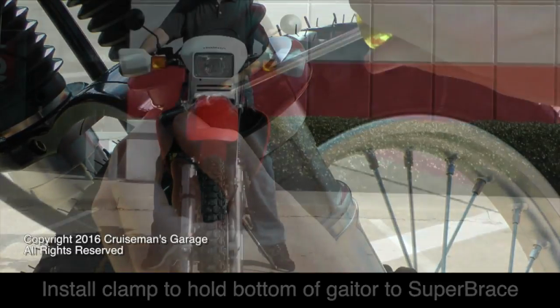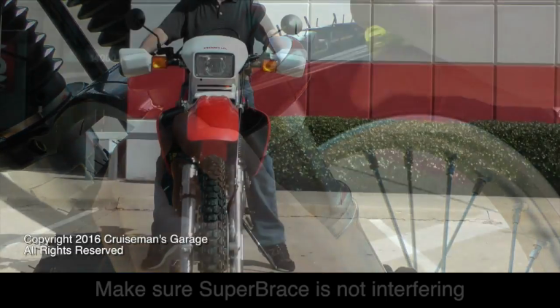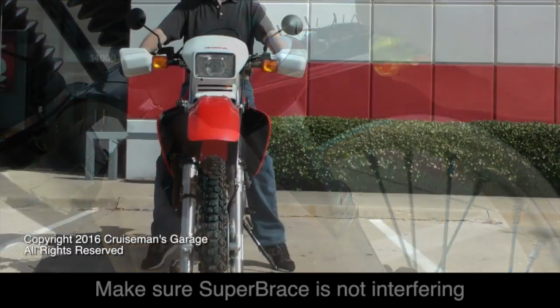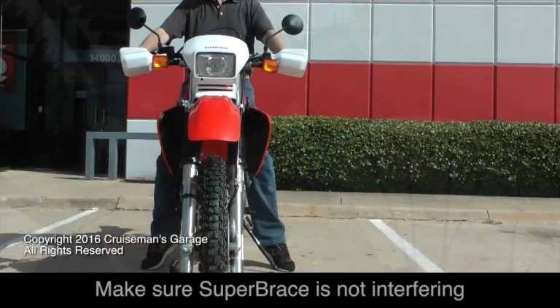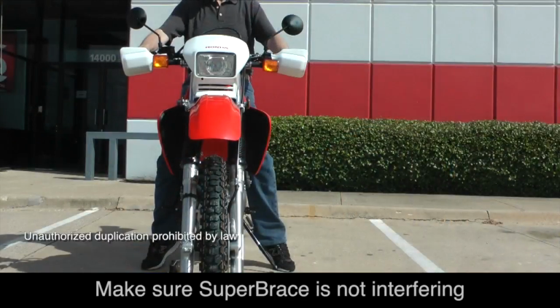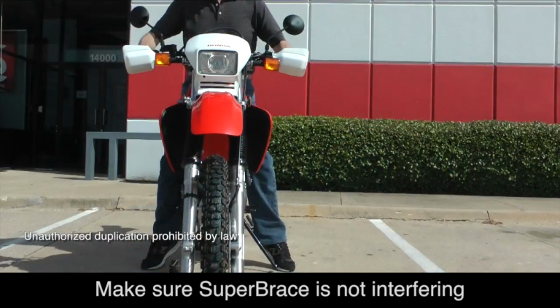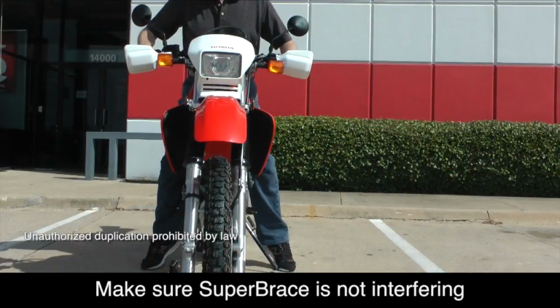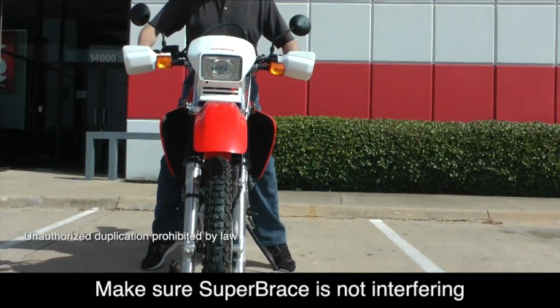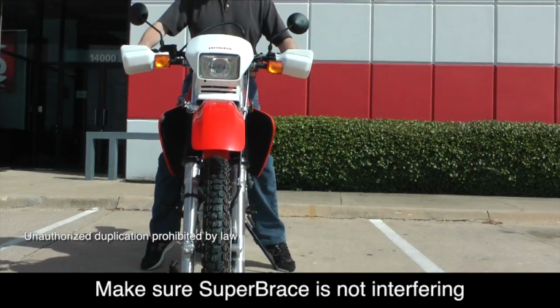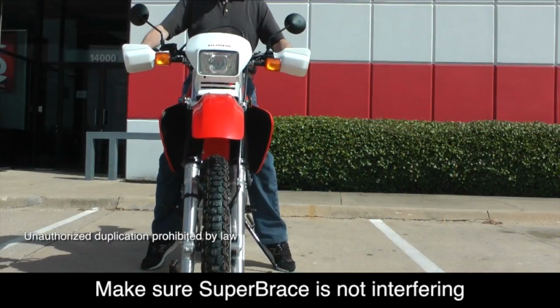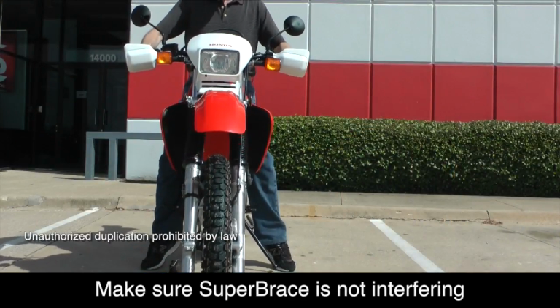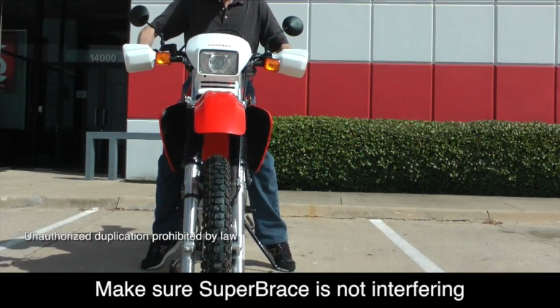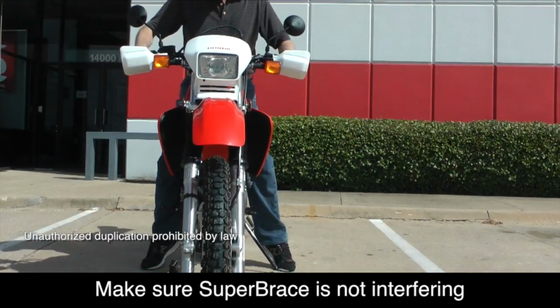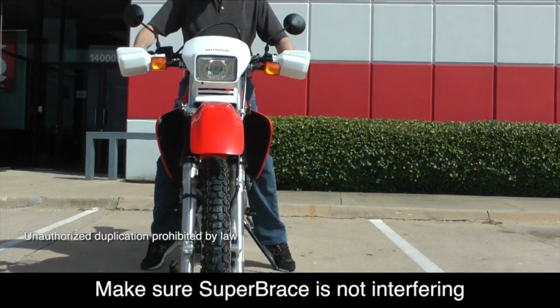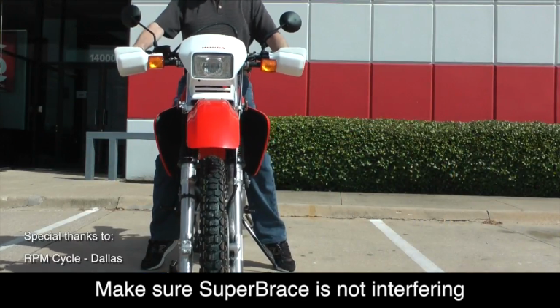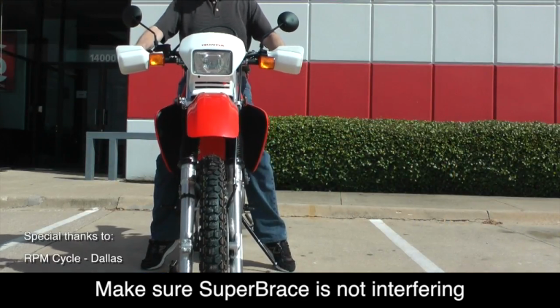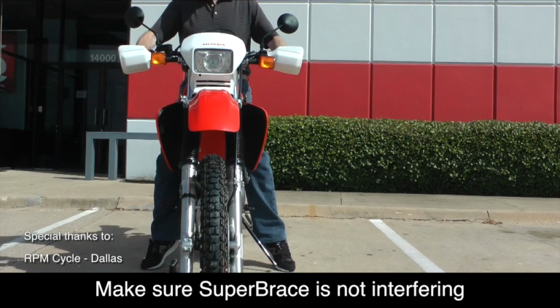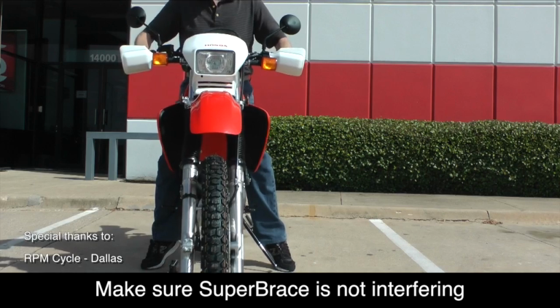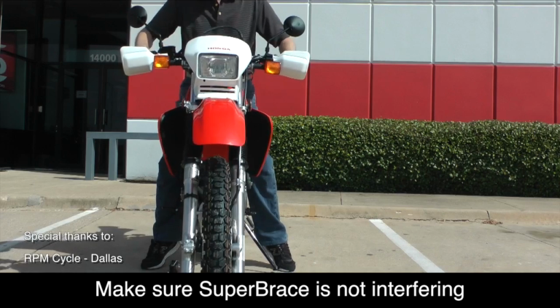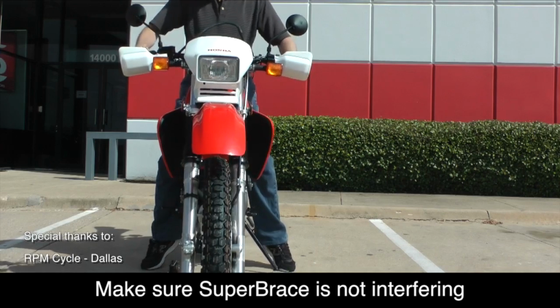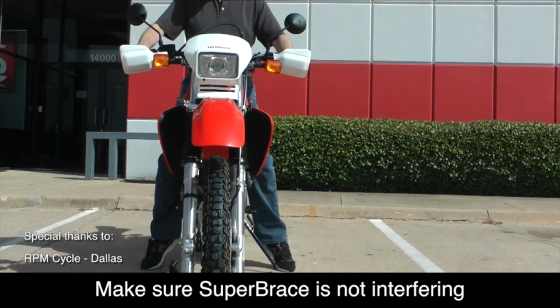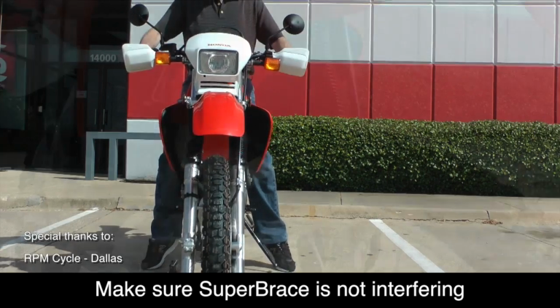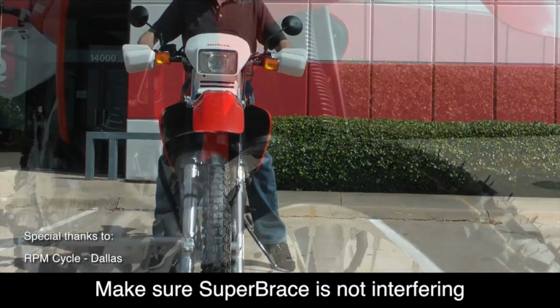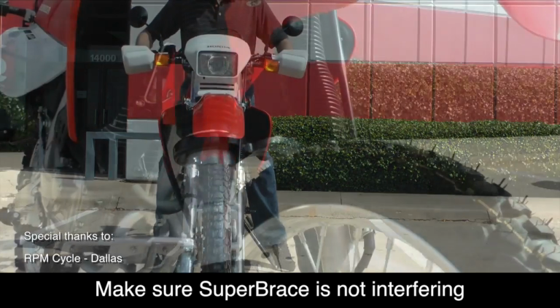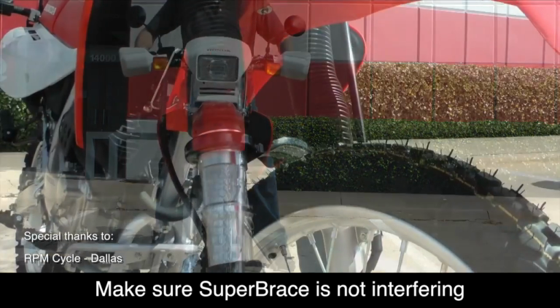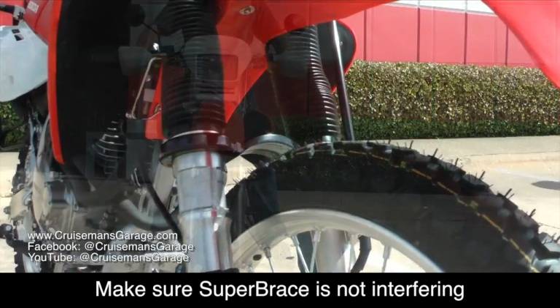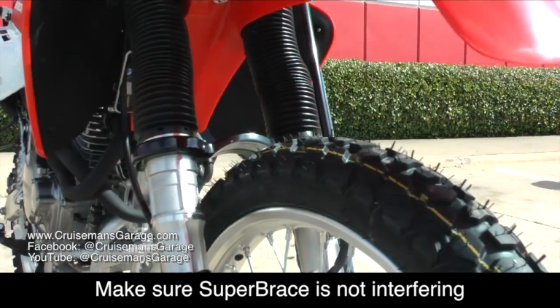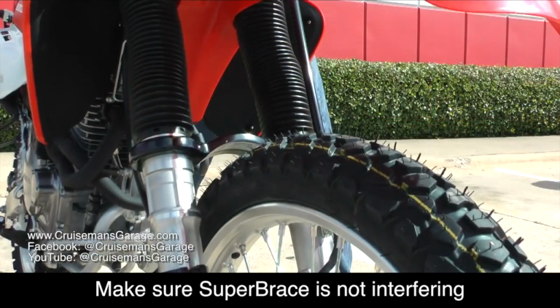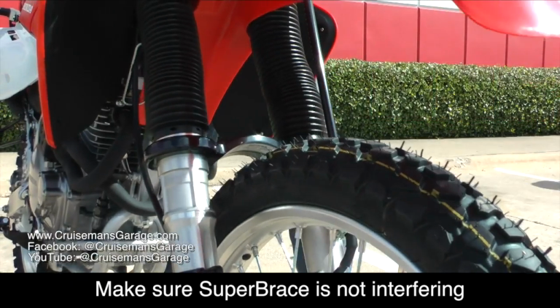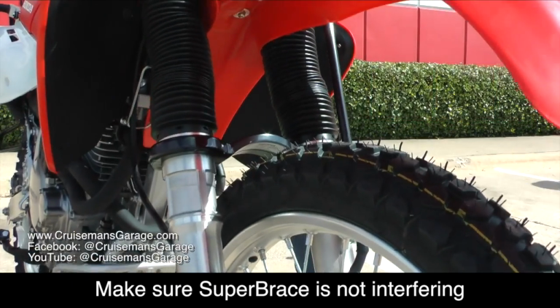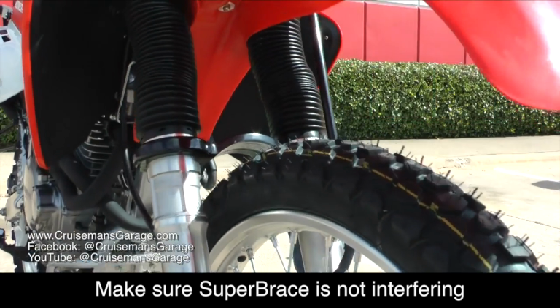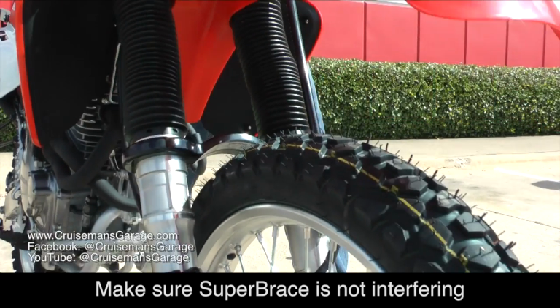Now compress your front forks a few times to make sure your Super Brace is not interfering with any cables or hoses.